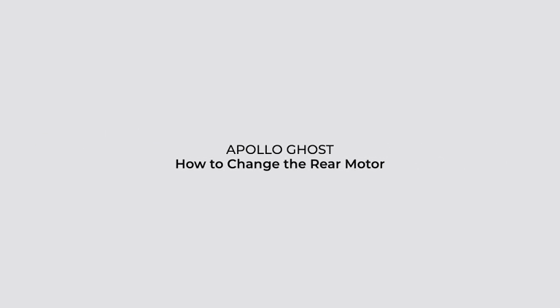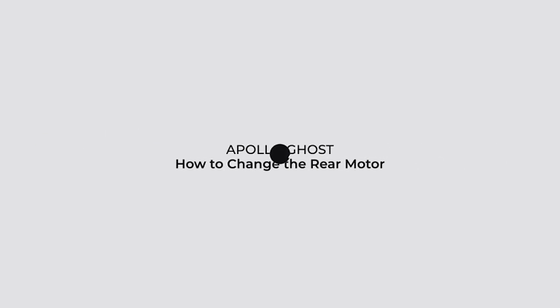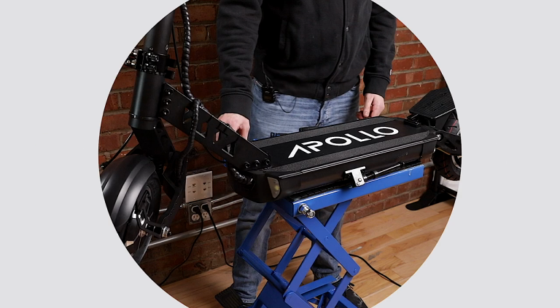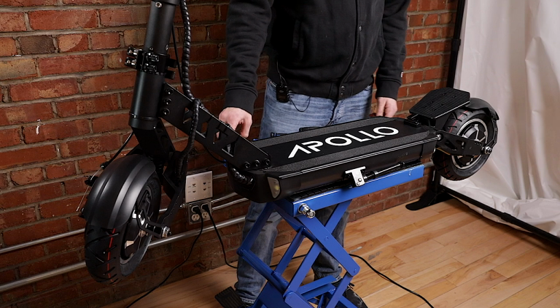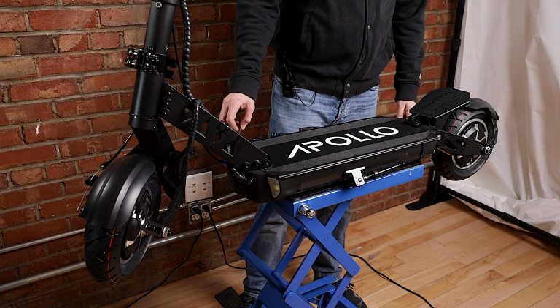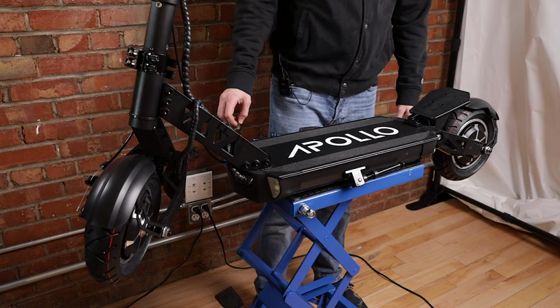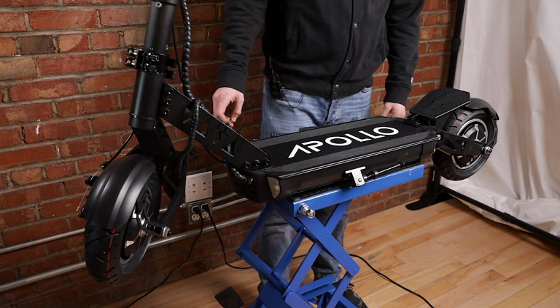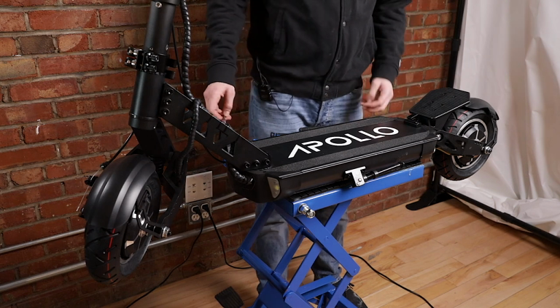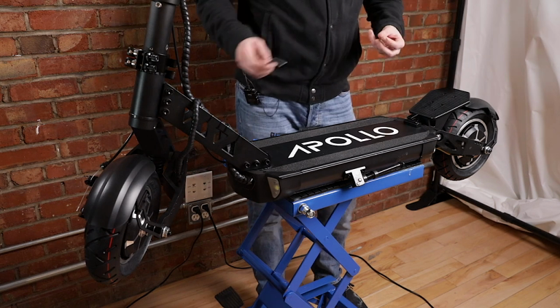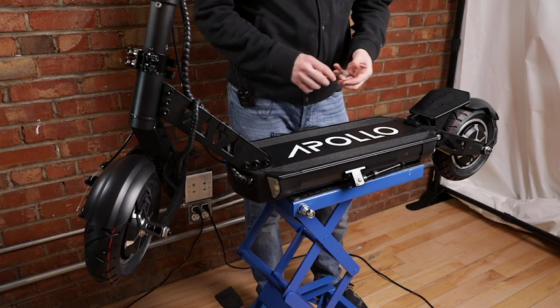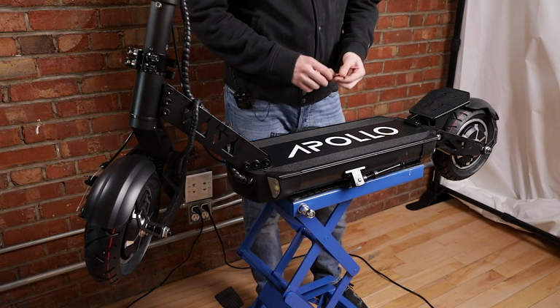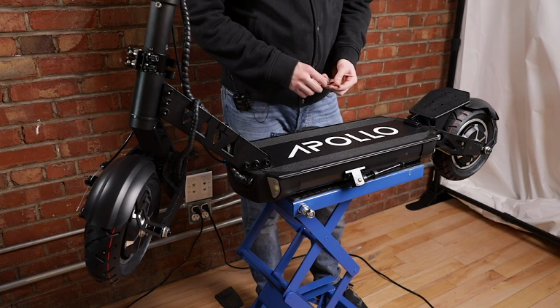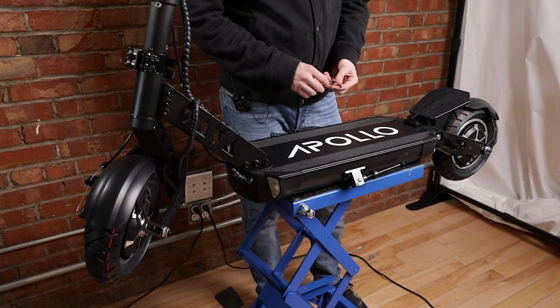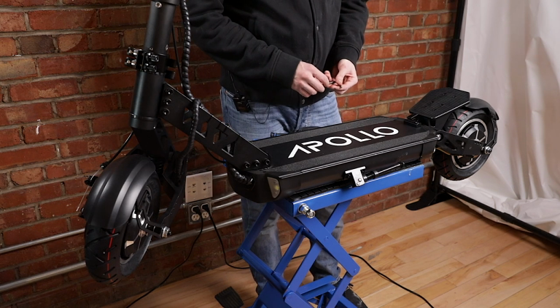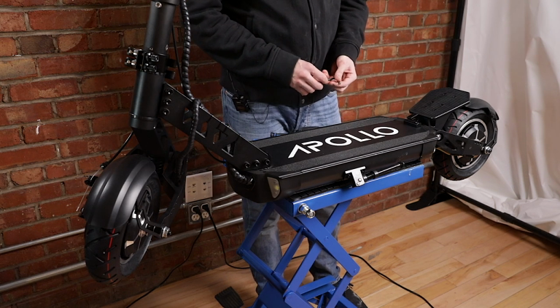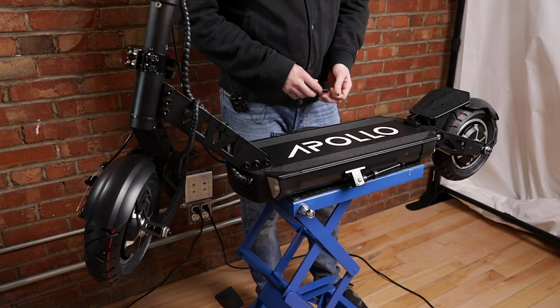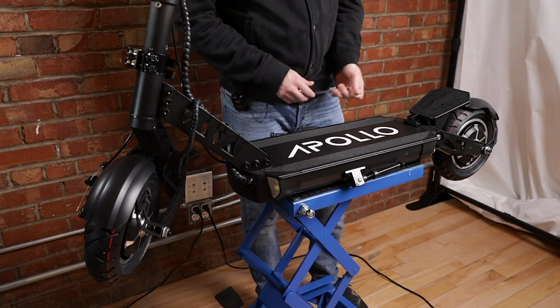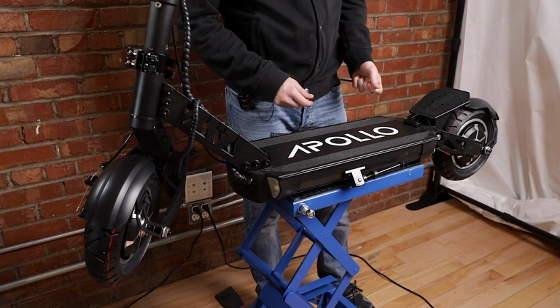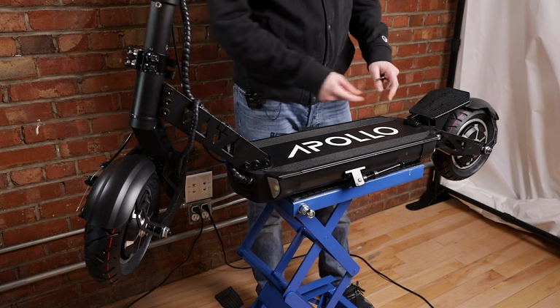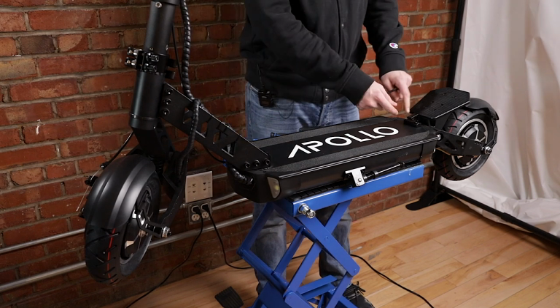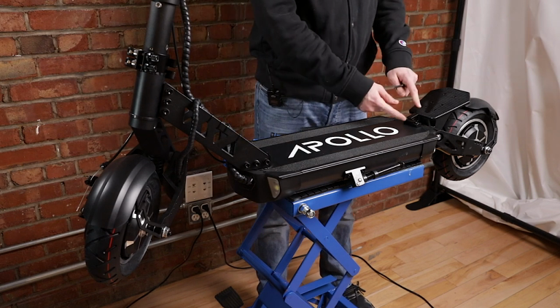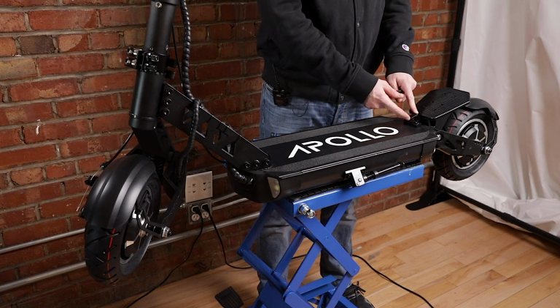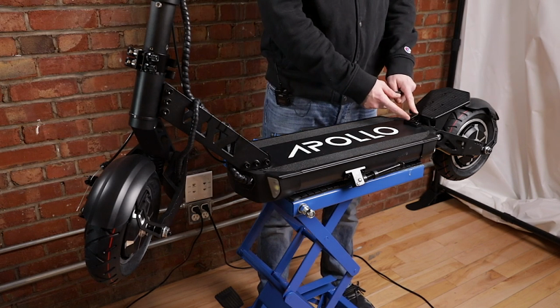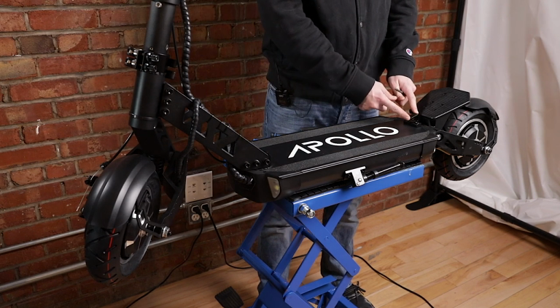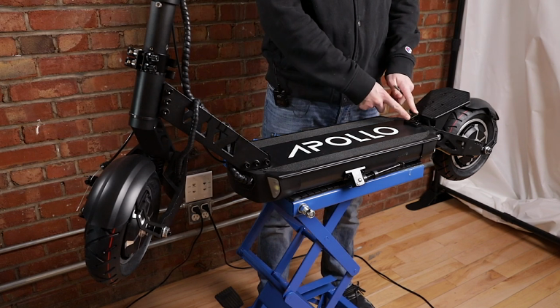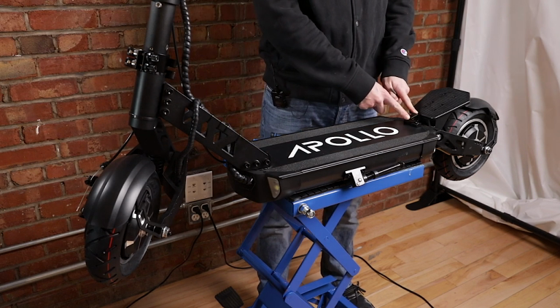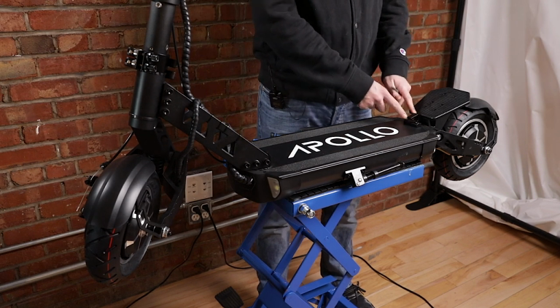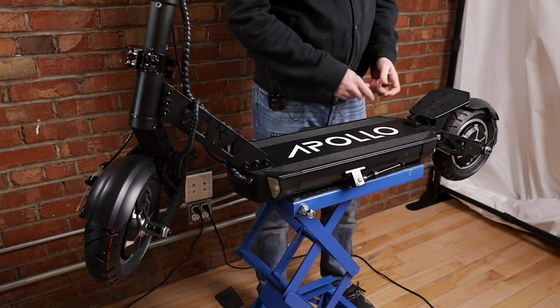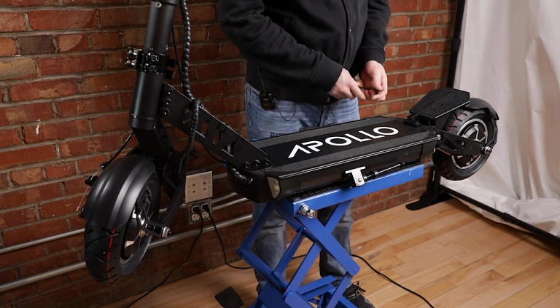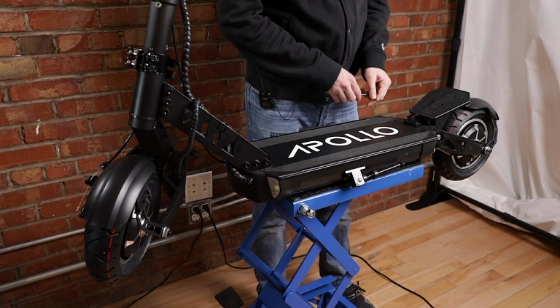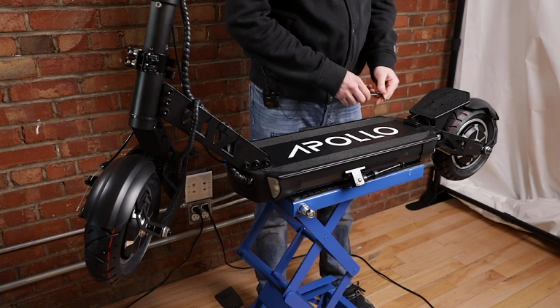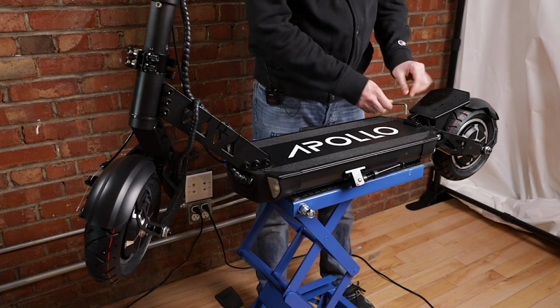All right guys, so the first step is you take your five millimeter allen key, and we're going to remove the small hook that's at the back of the deck right here.